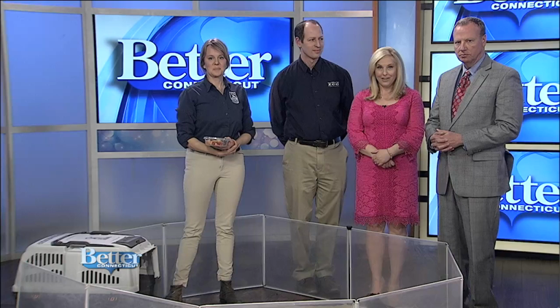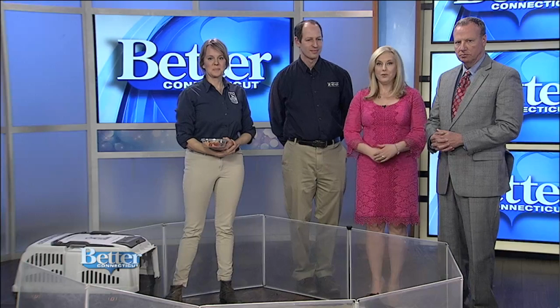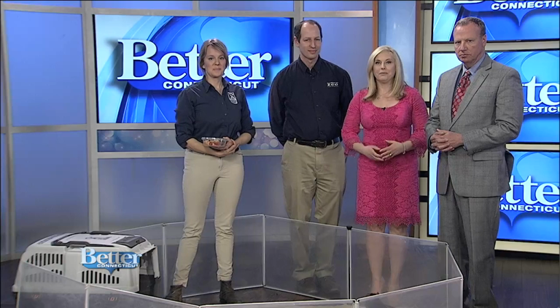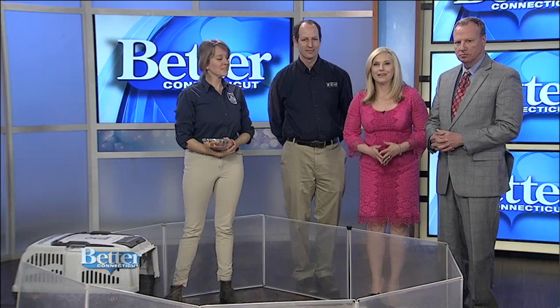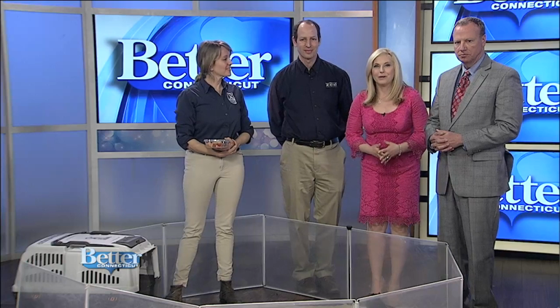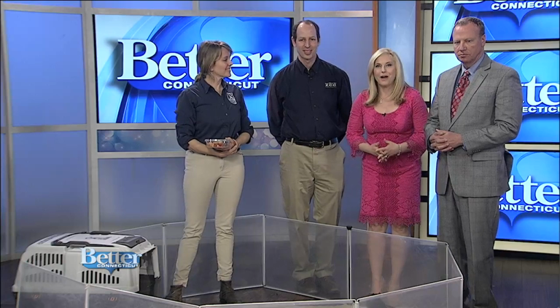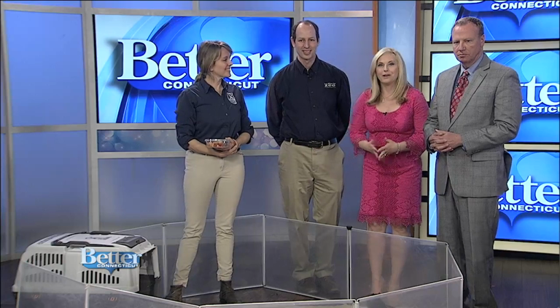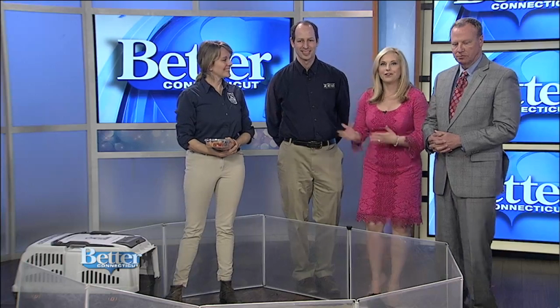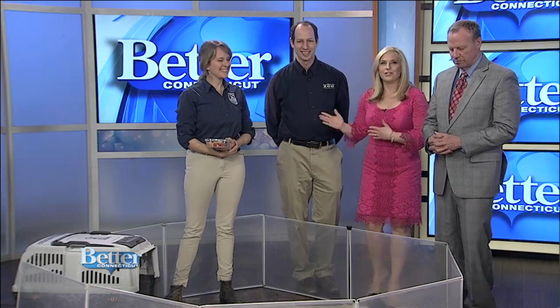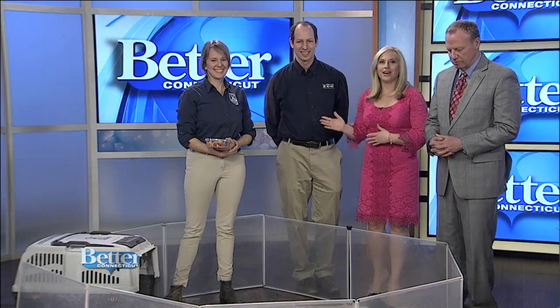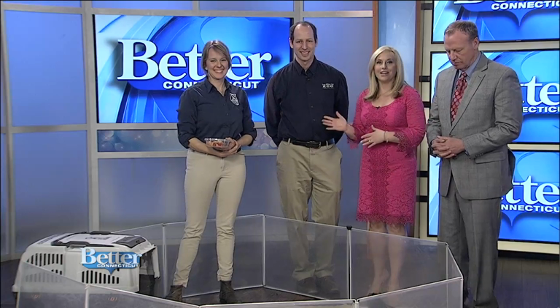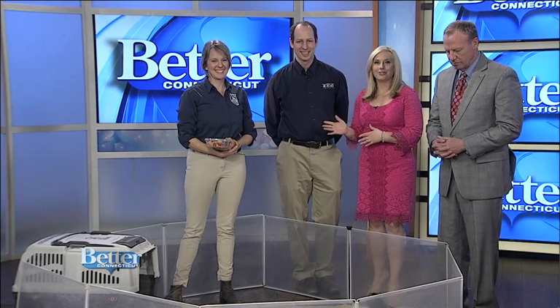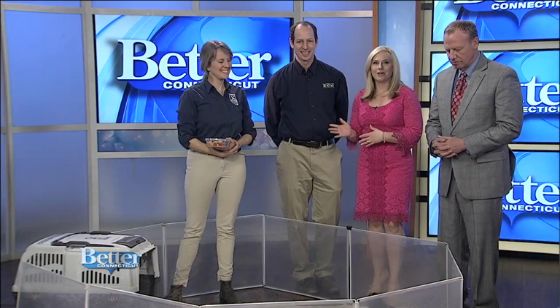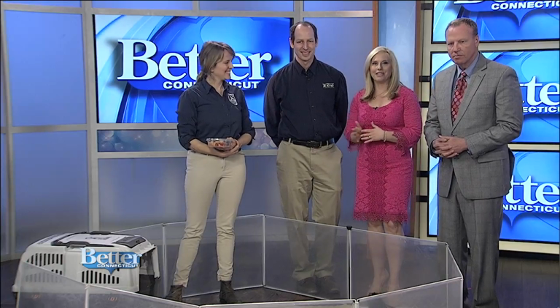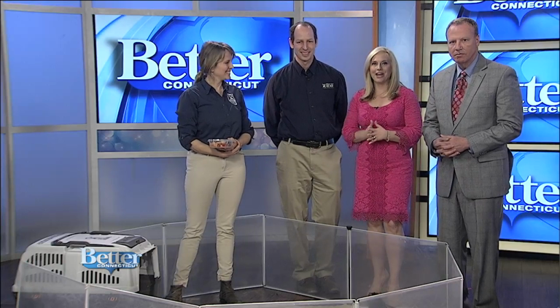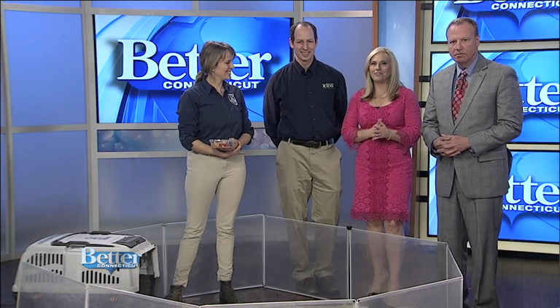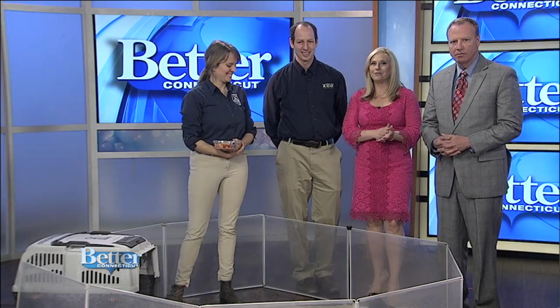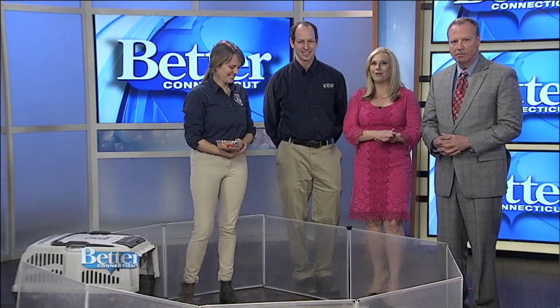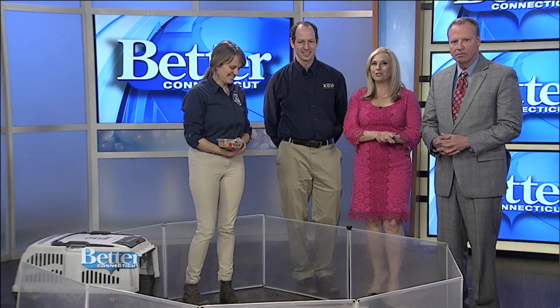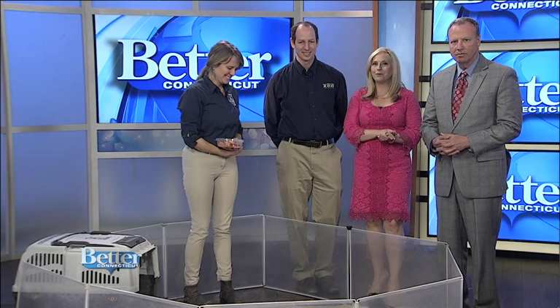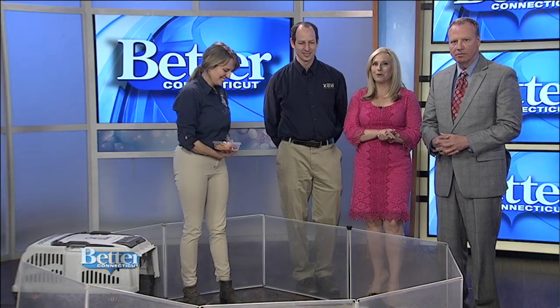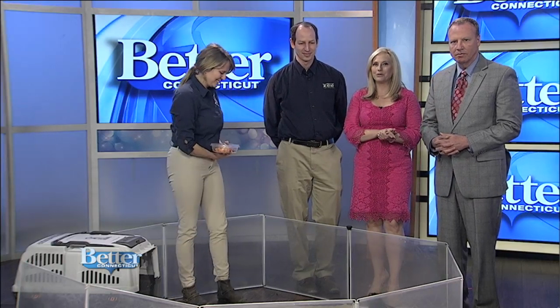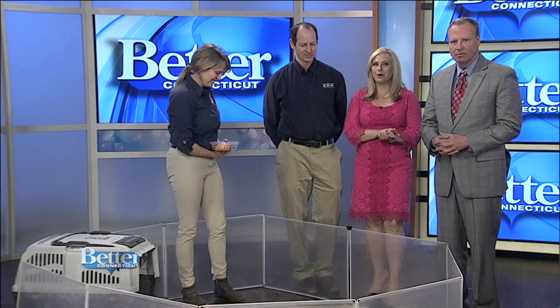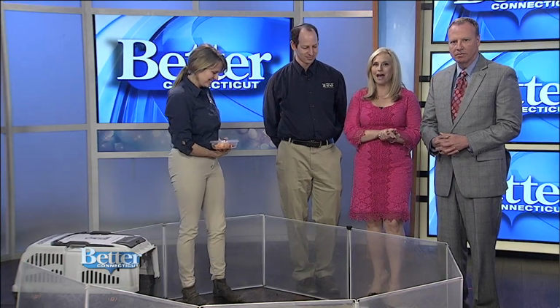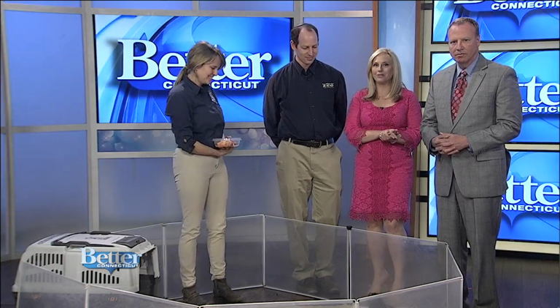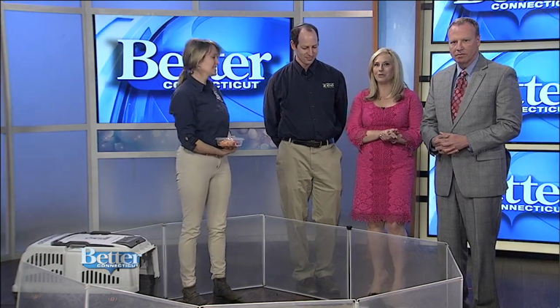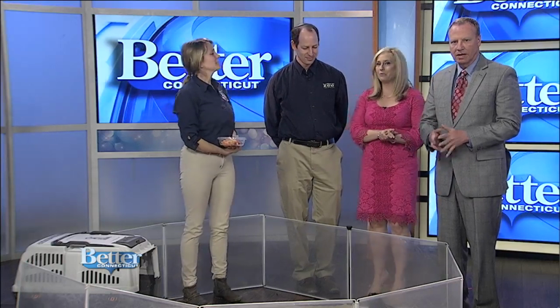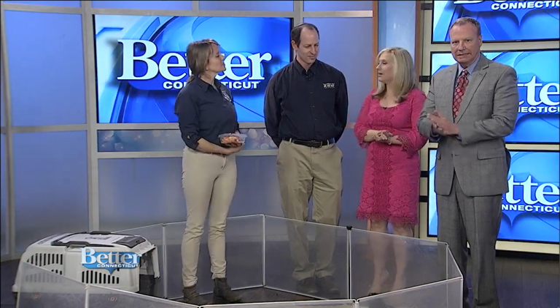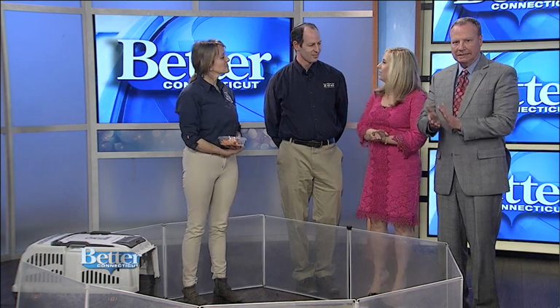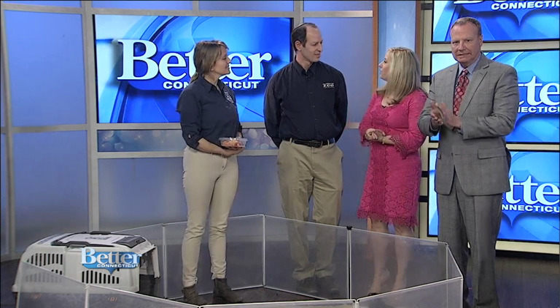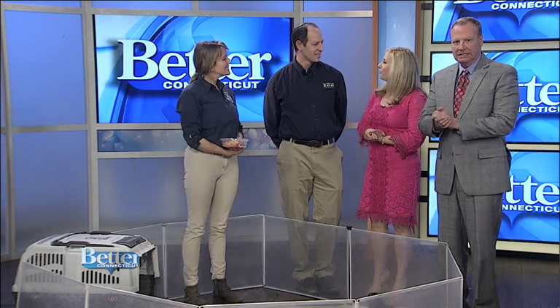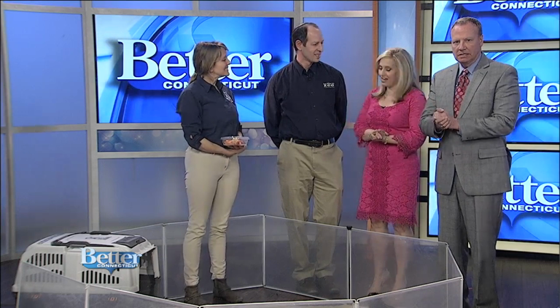Welcome back. It's been a while, but our friends Dr. Jeremy and Jen from the Roger Williams Park Zoo are back in Studio B with a friend.